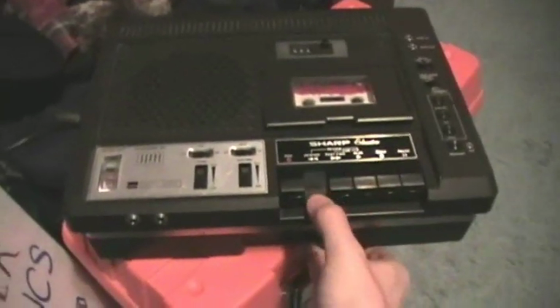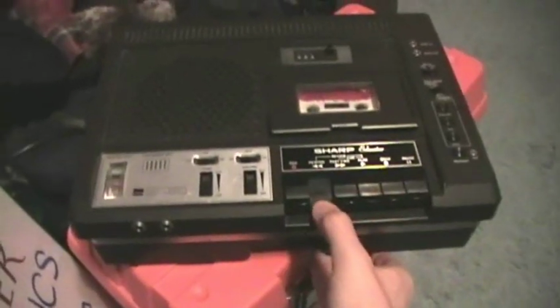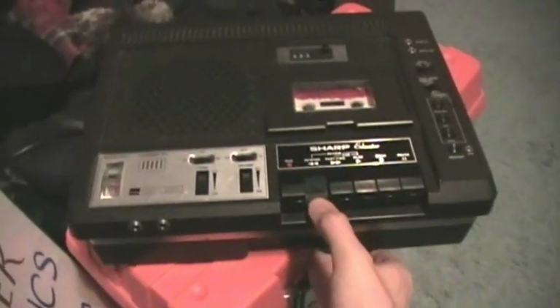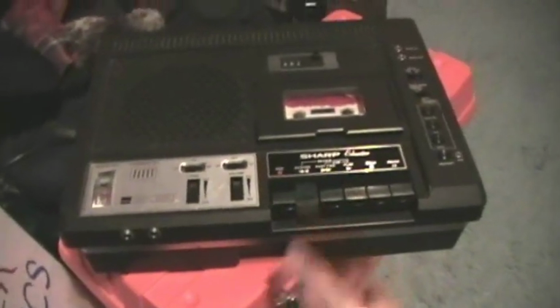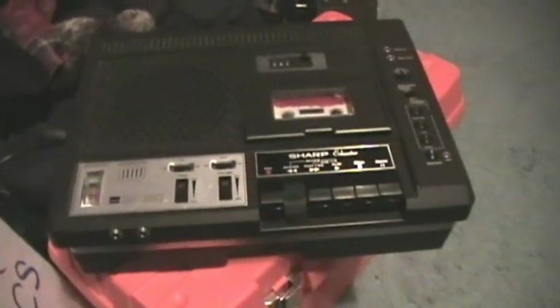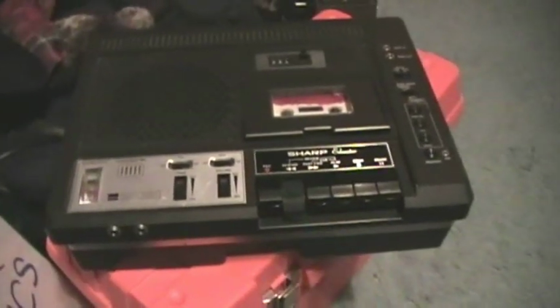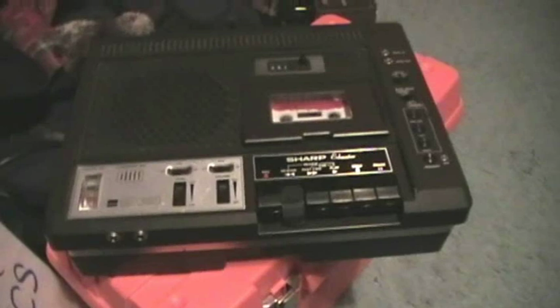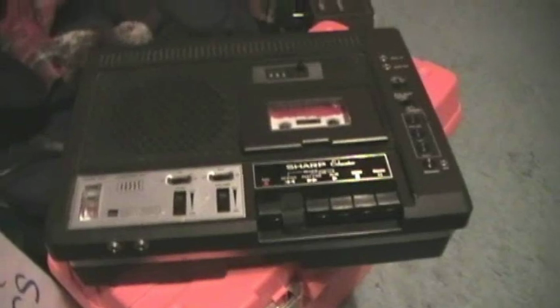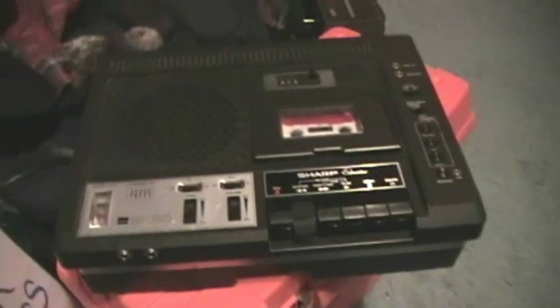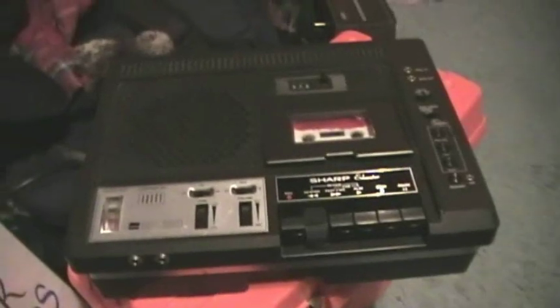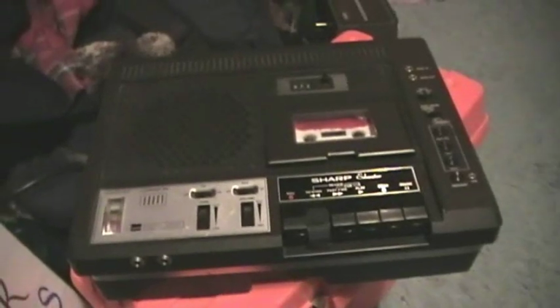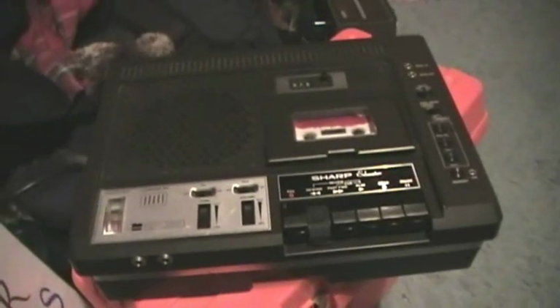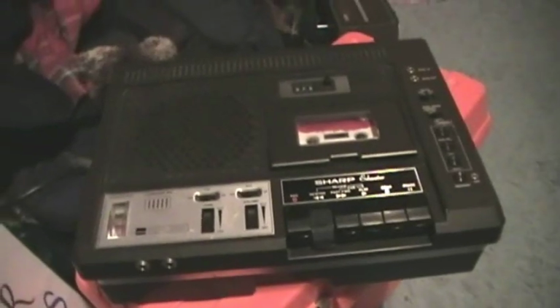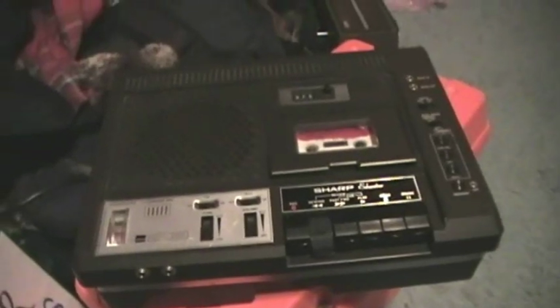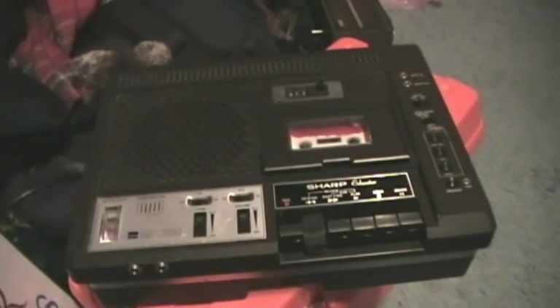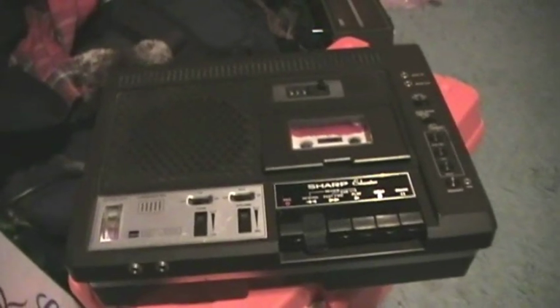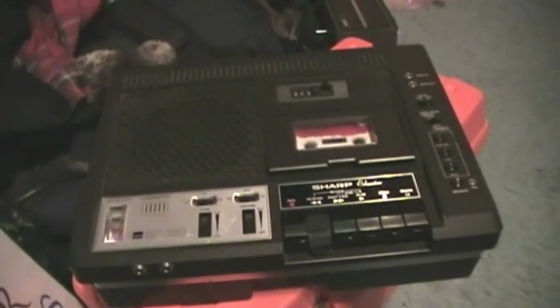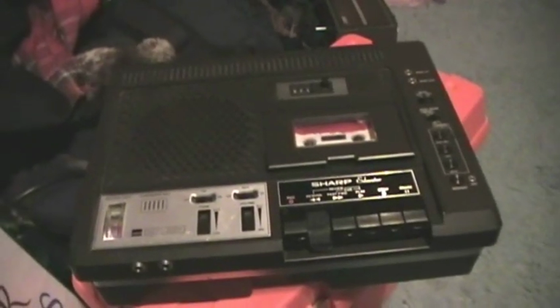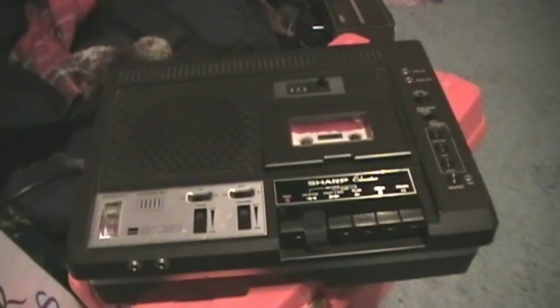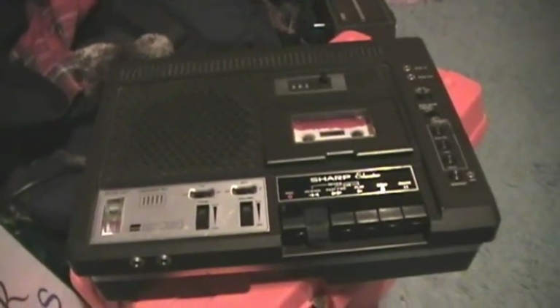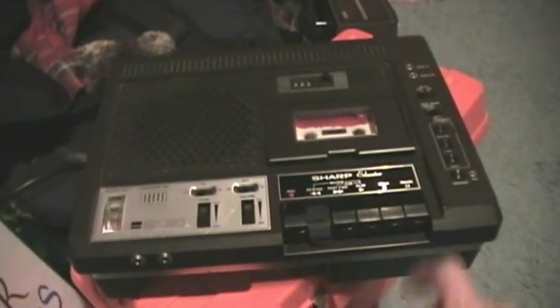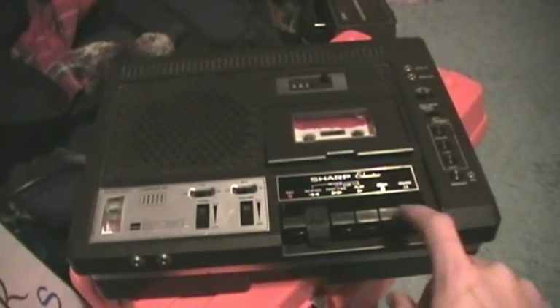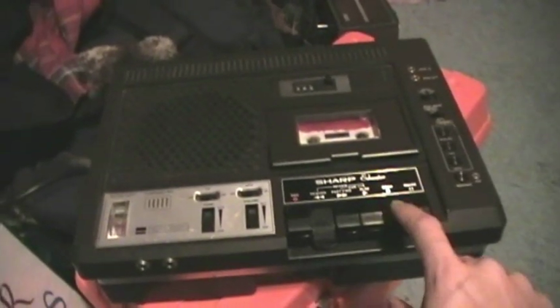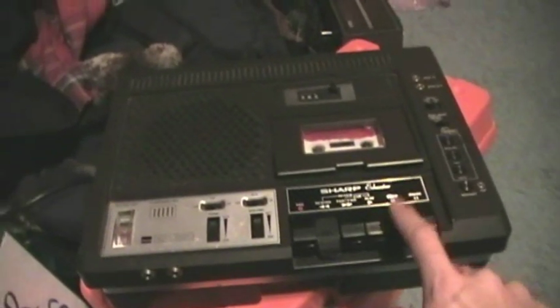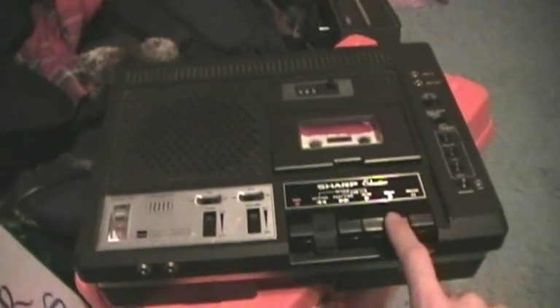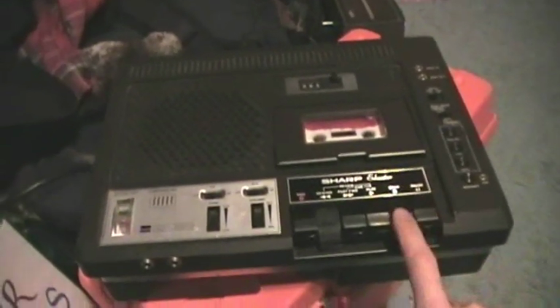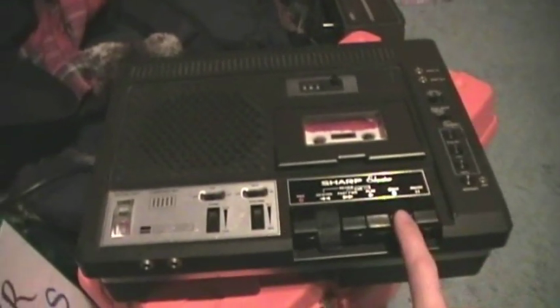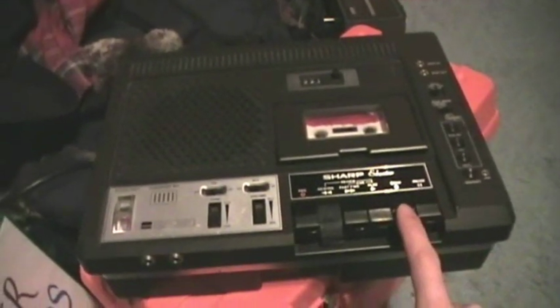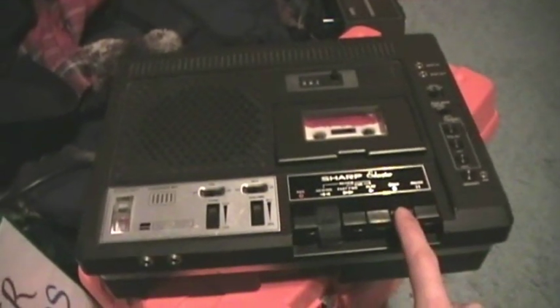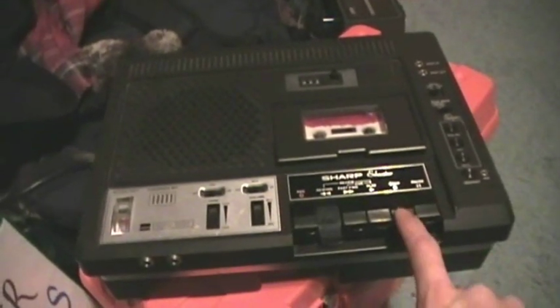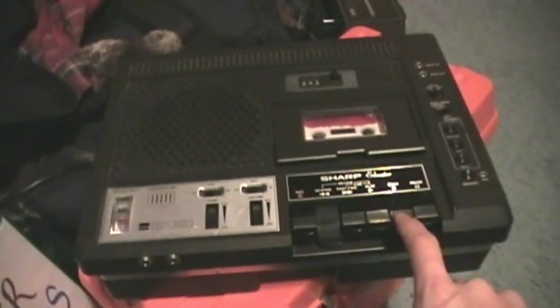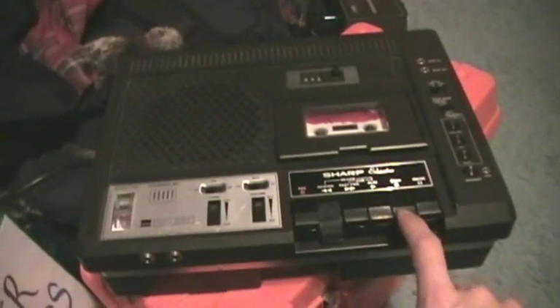Like in the first video, I'll start out by showing how it records music.